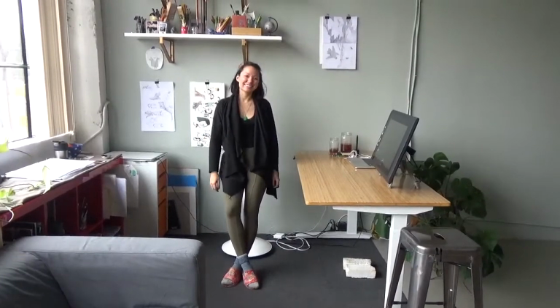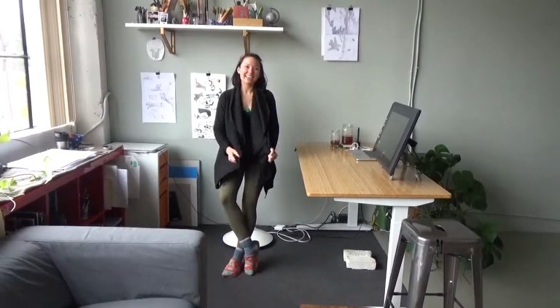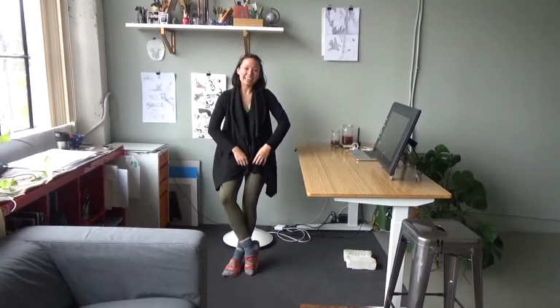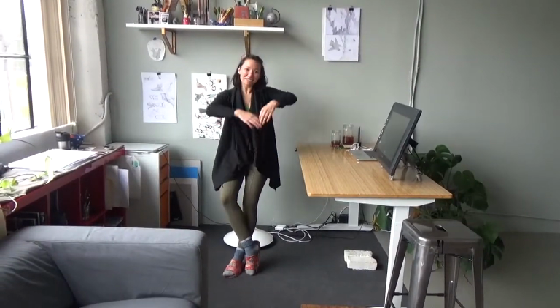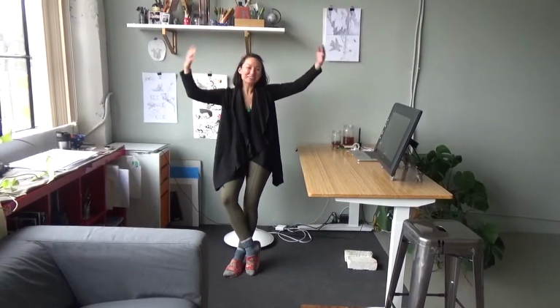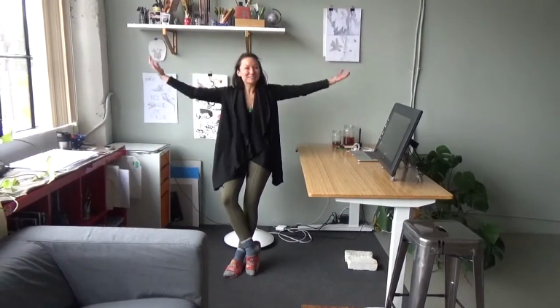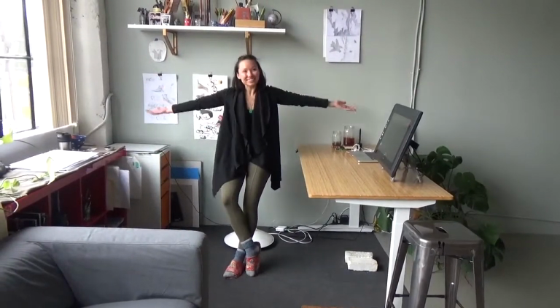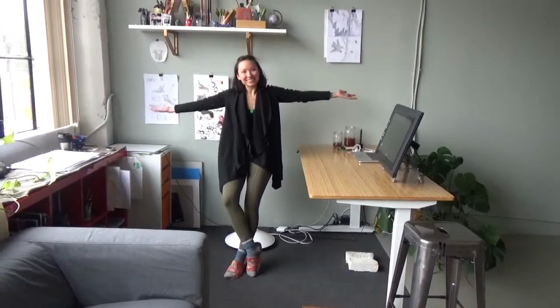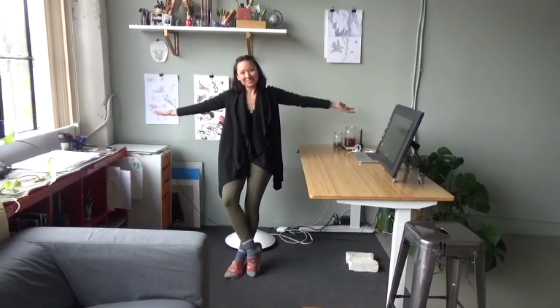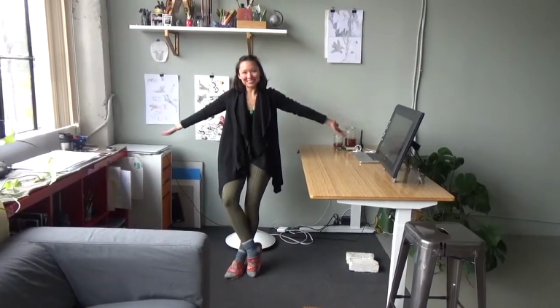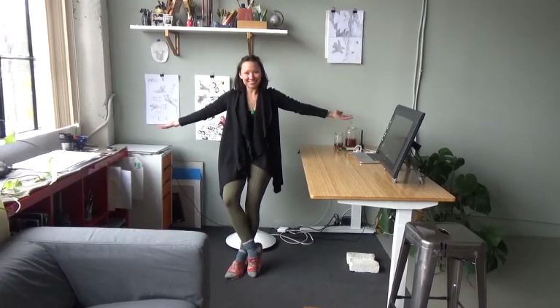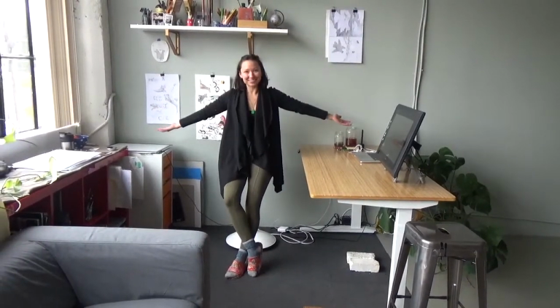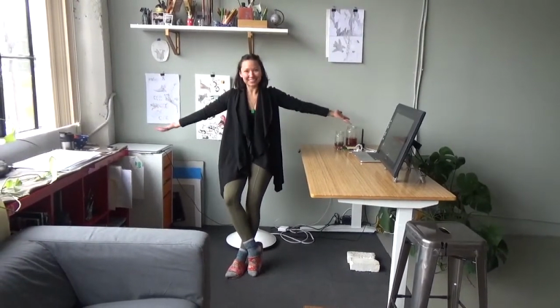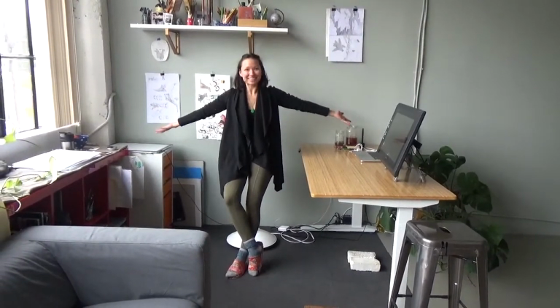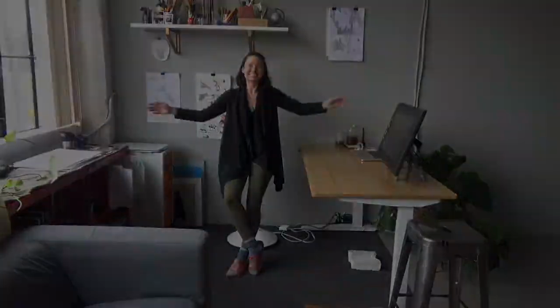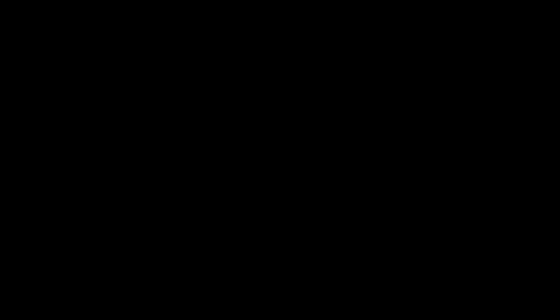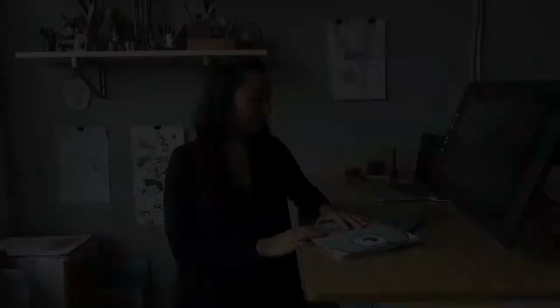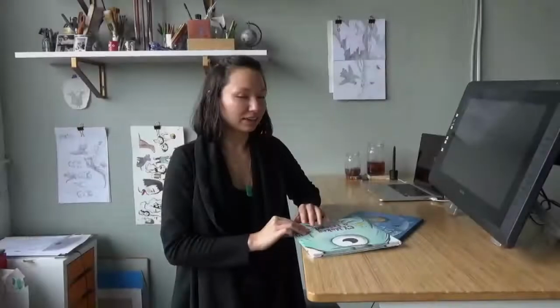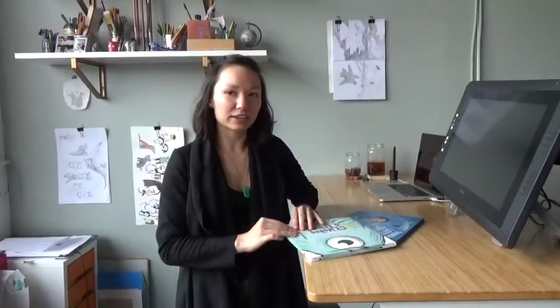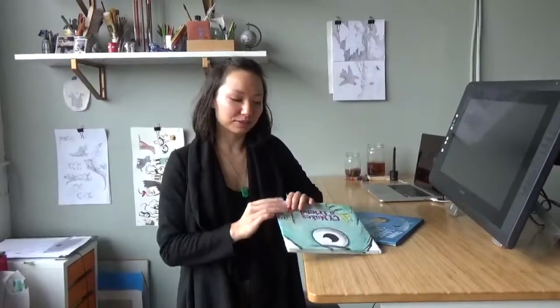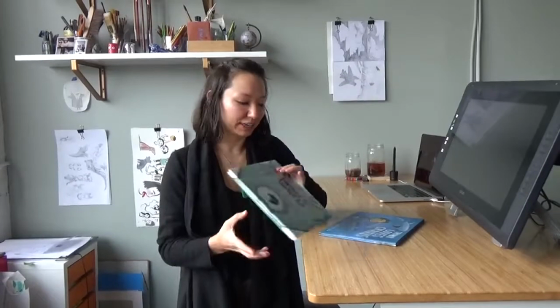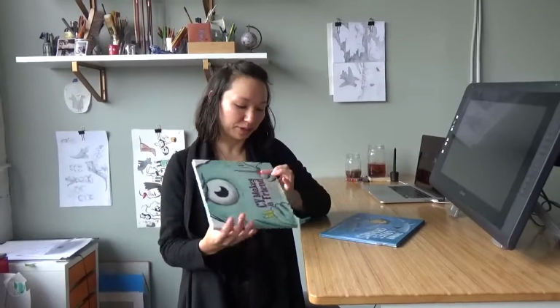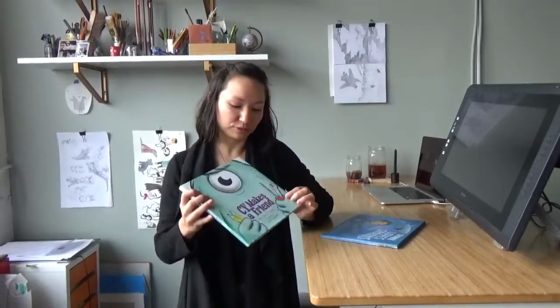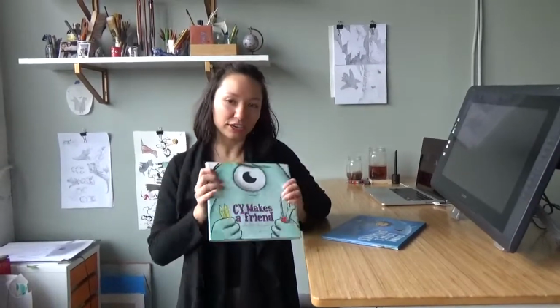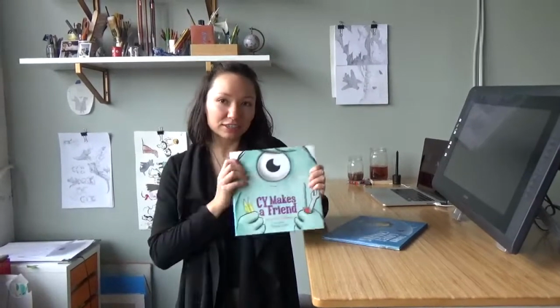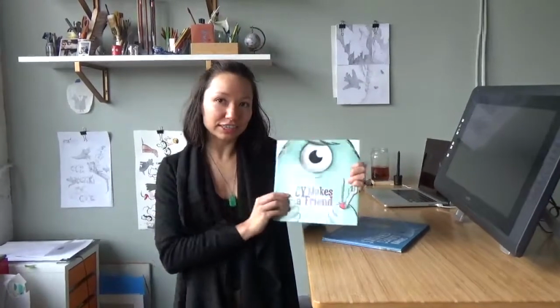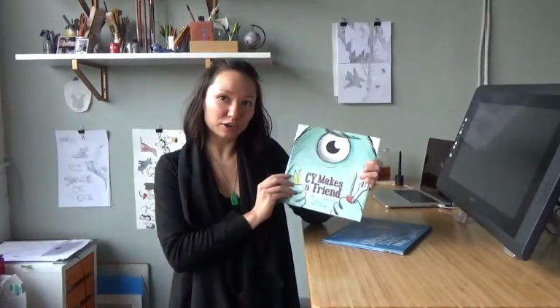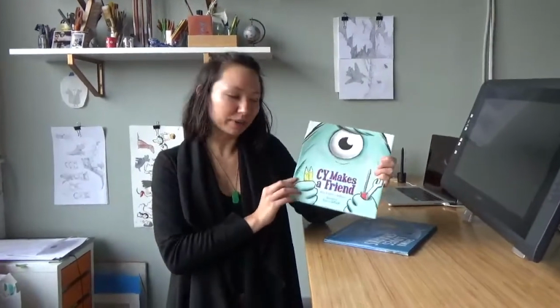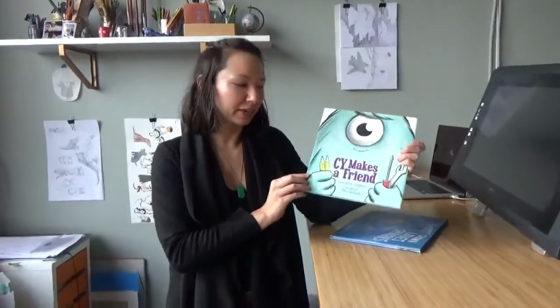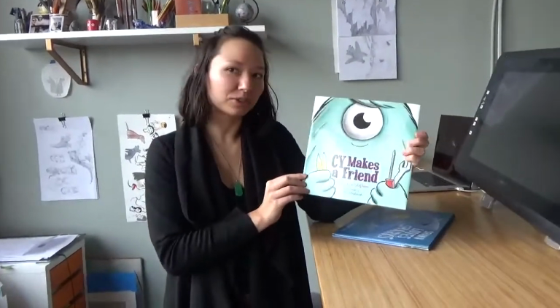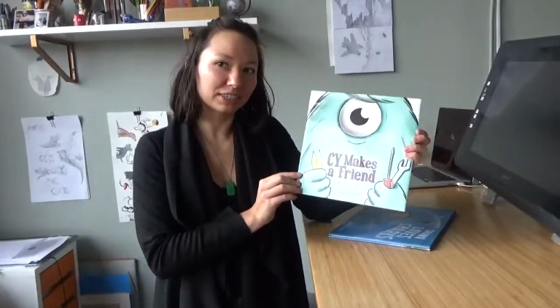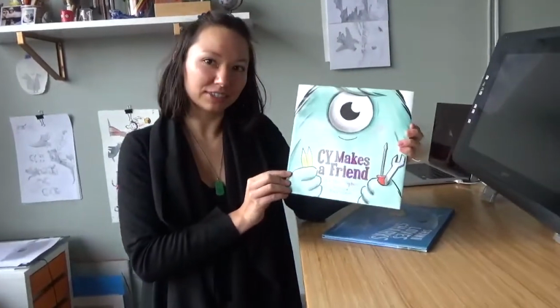Welcome to my studio space. I have Cy Makes a Friend, out by Ann Marie Stevens.